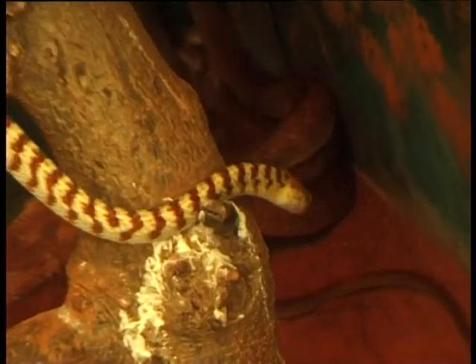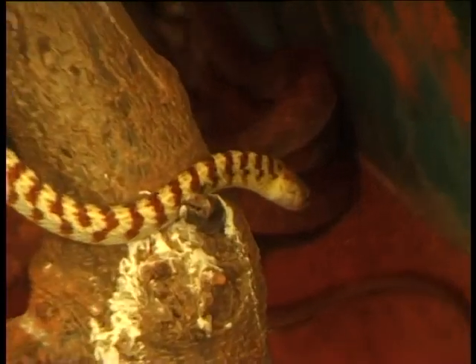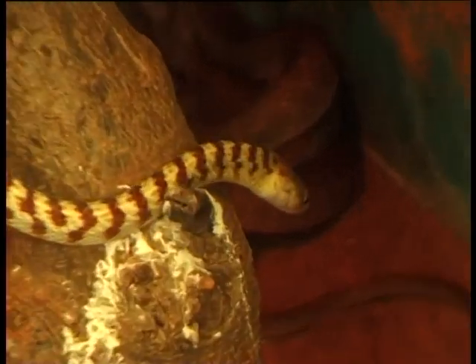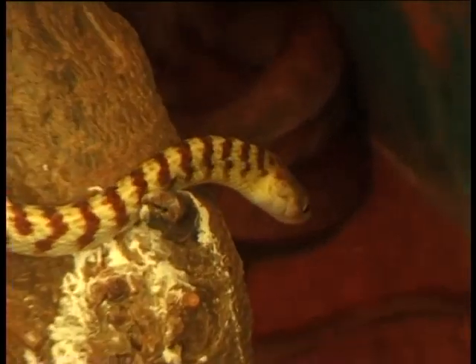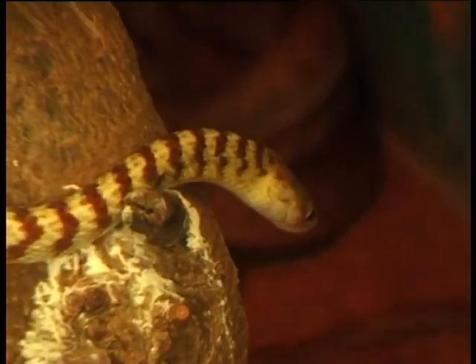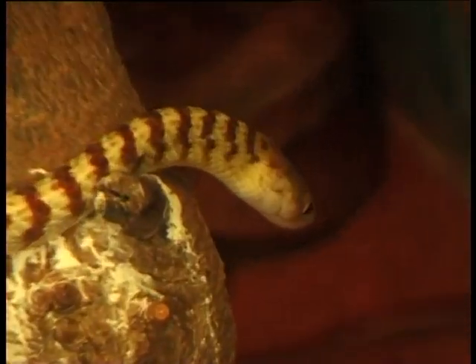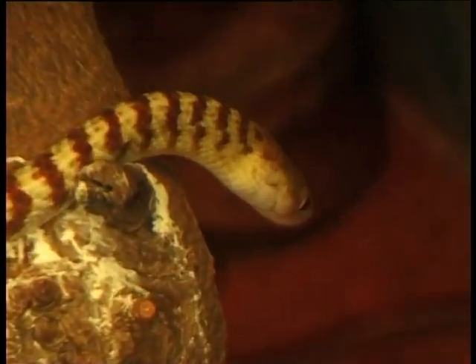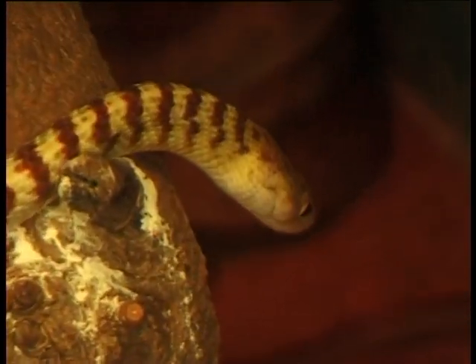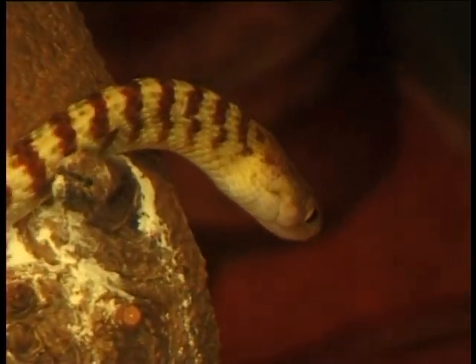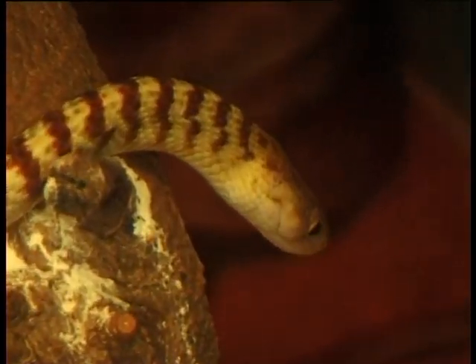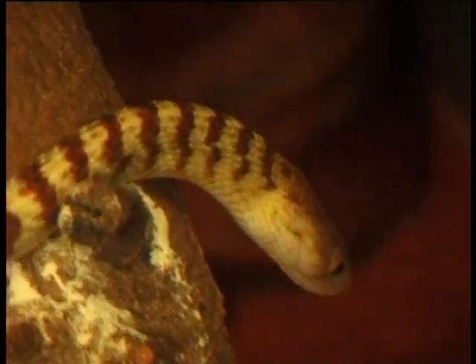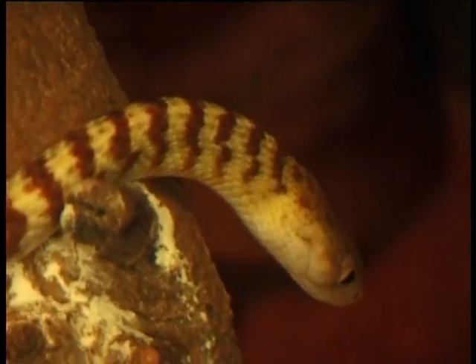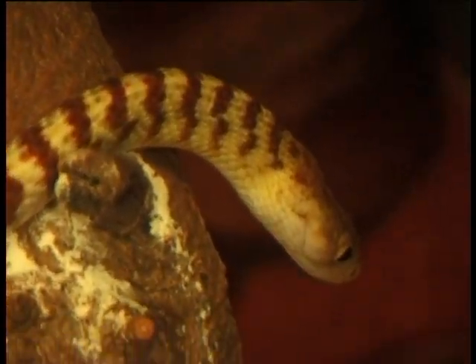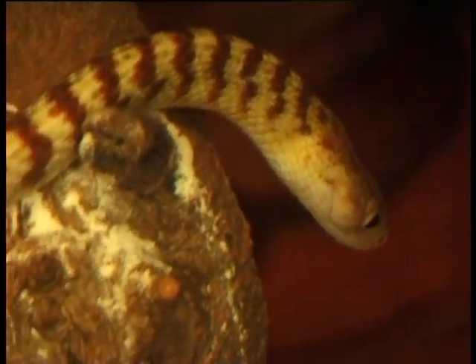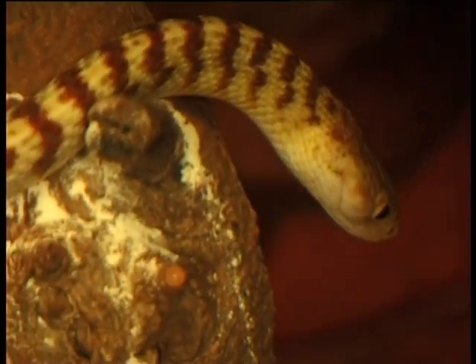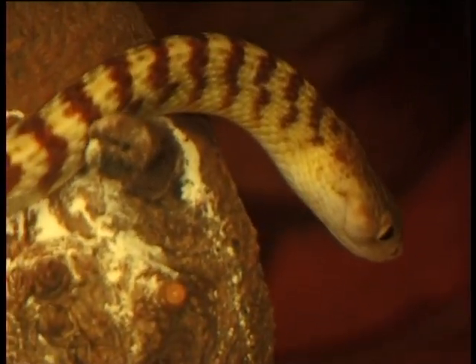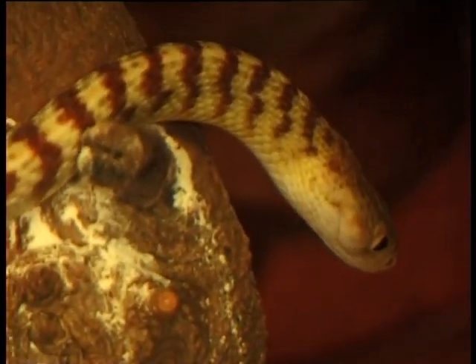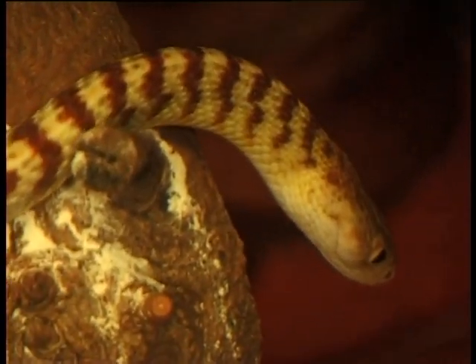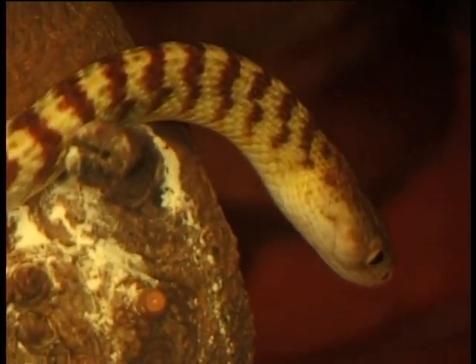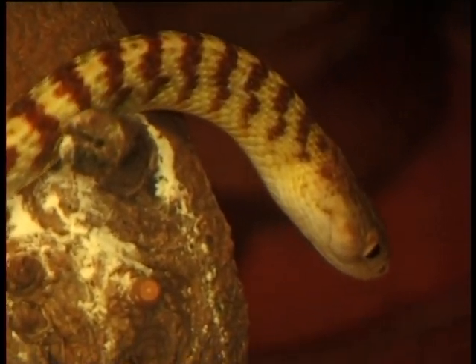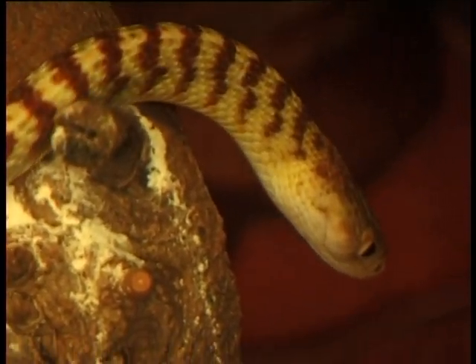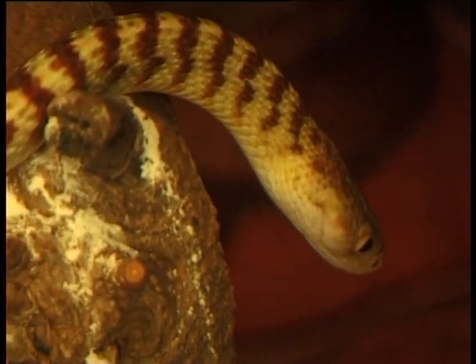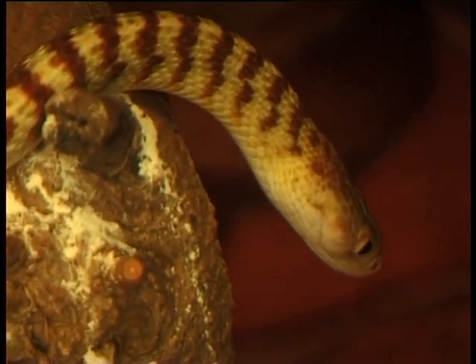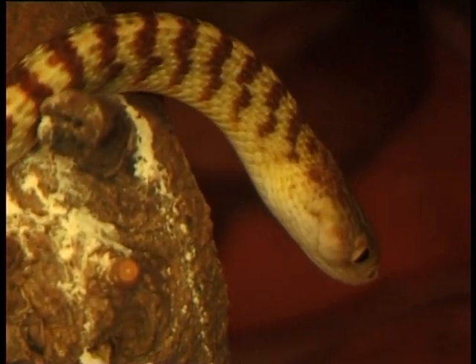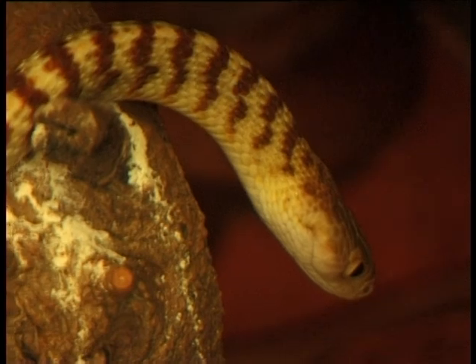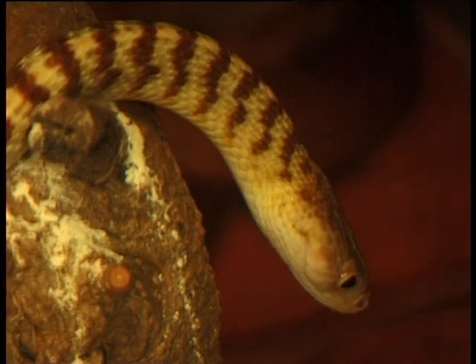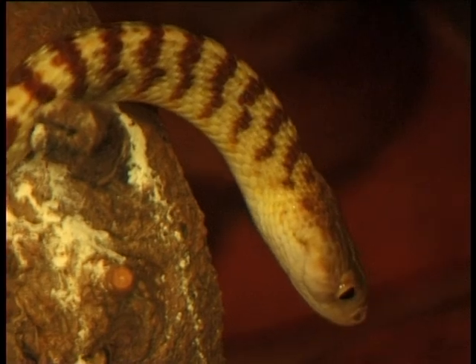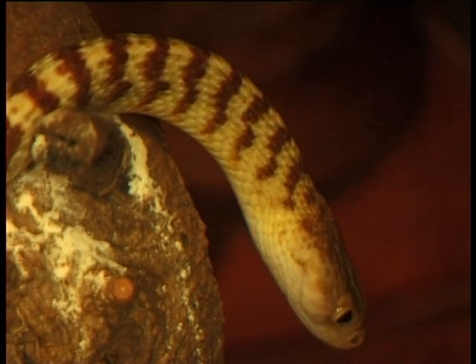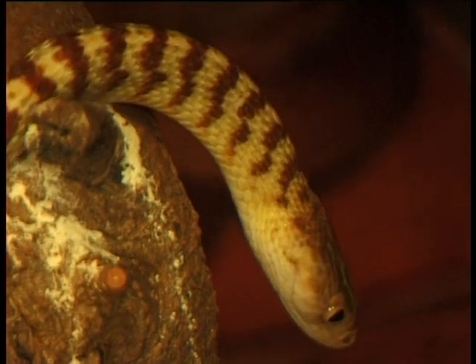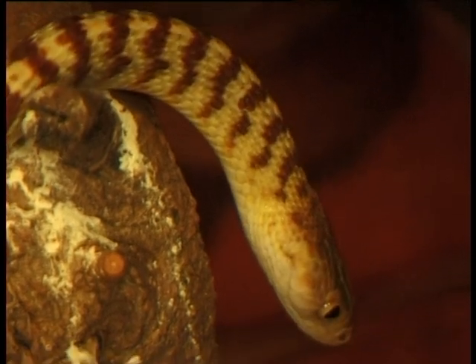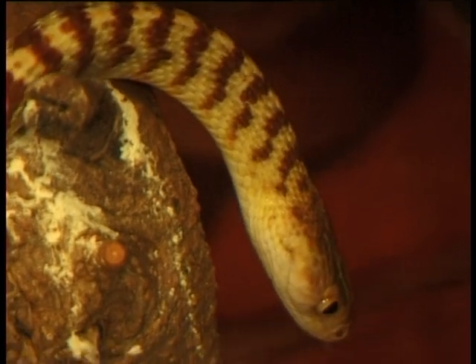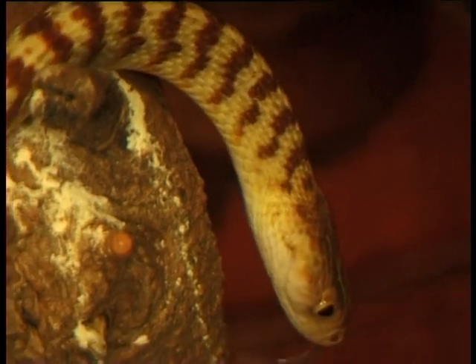Brown tree snakes feed mainly on frogs, although they will also eat mice and birds if they can catch them.